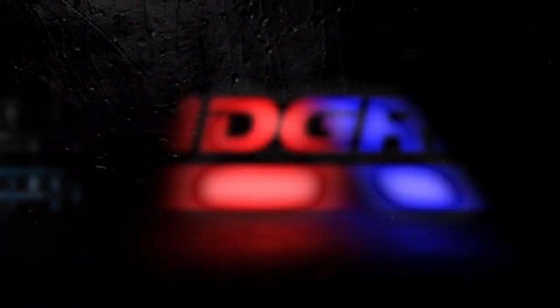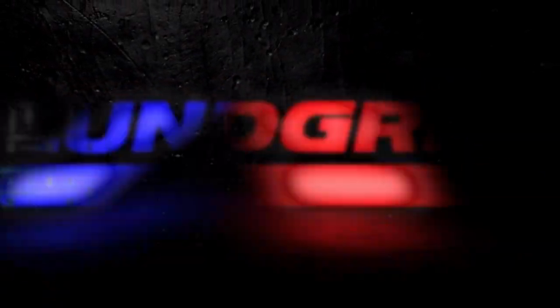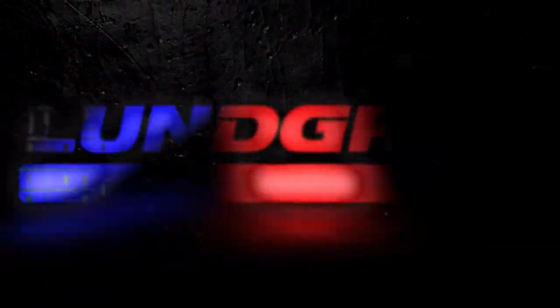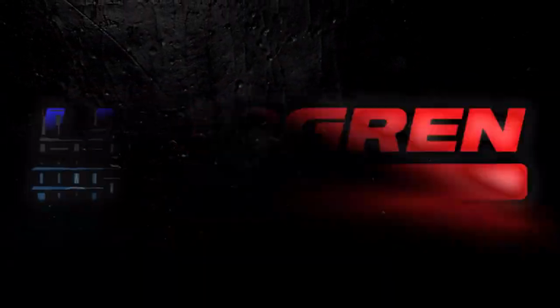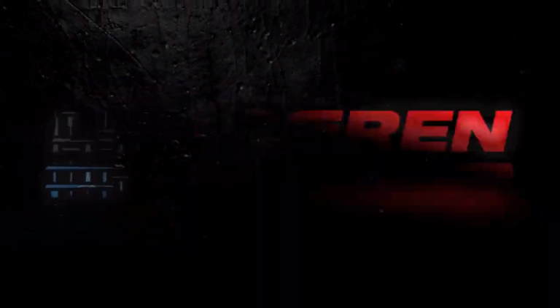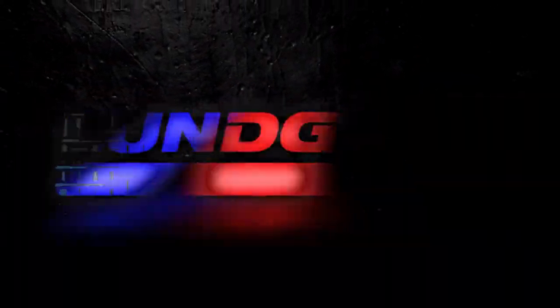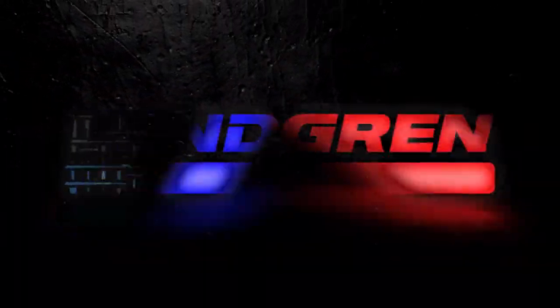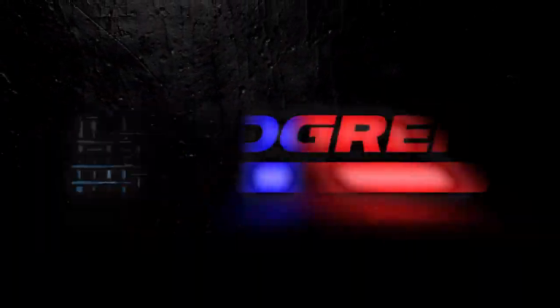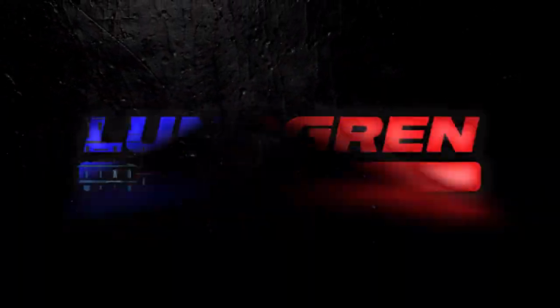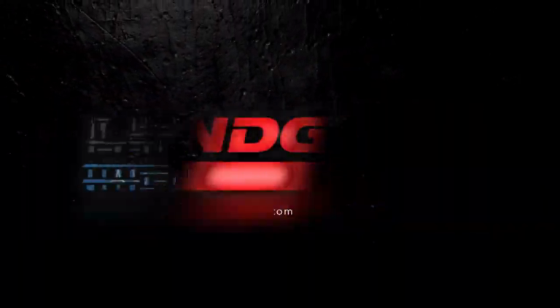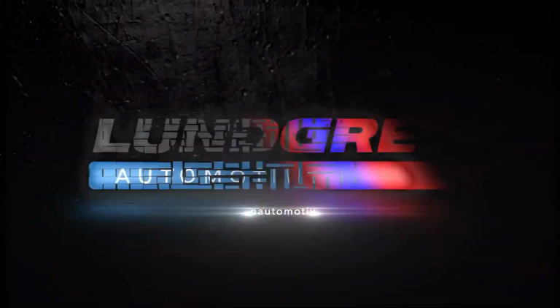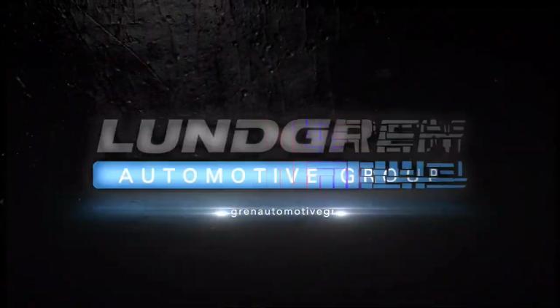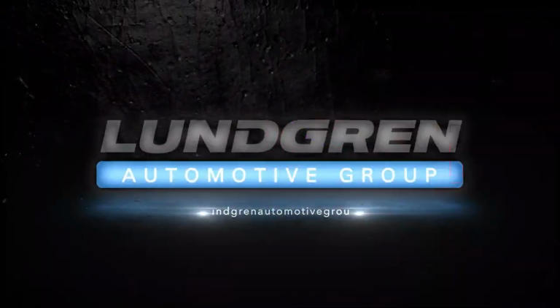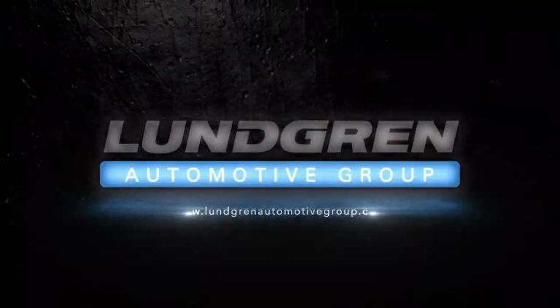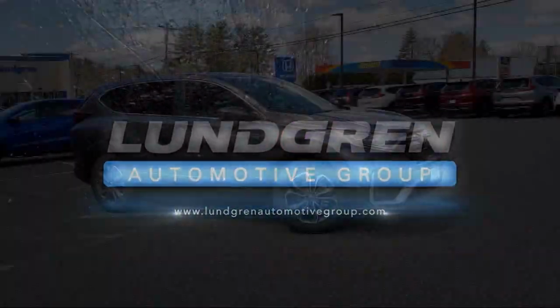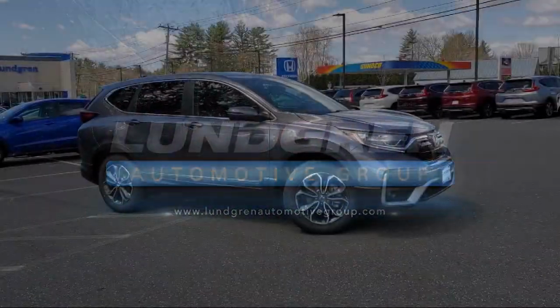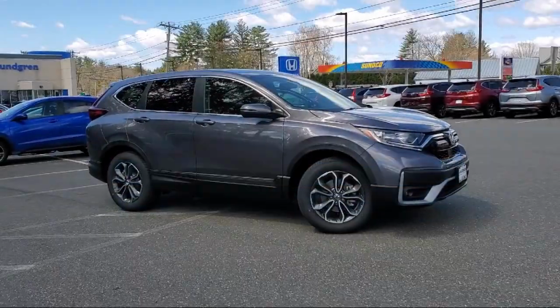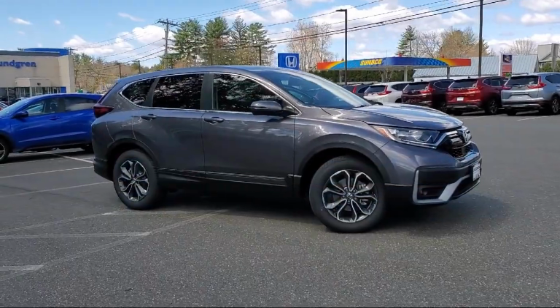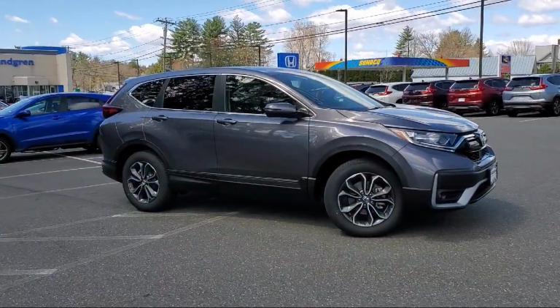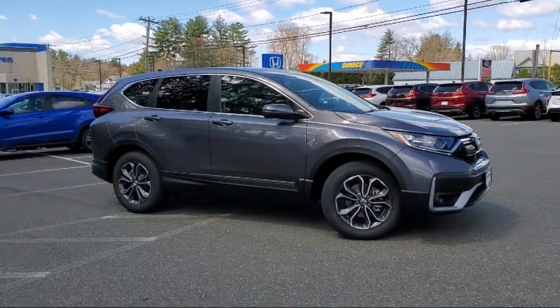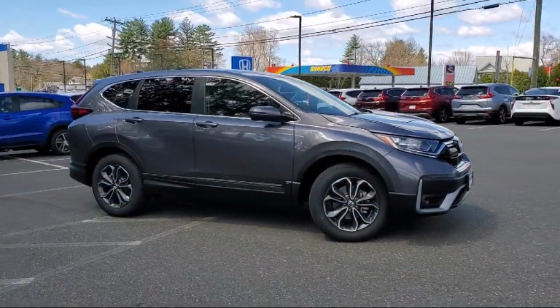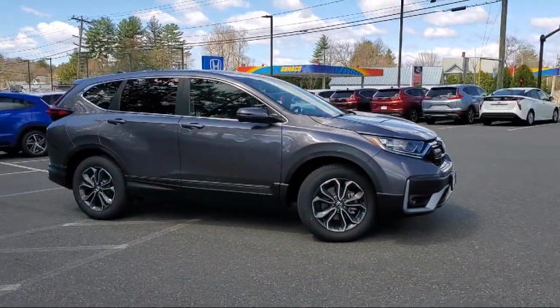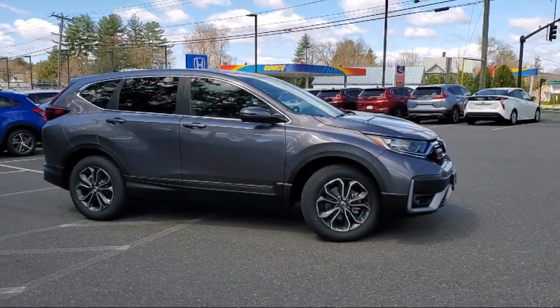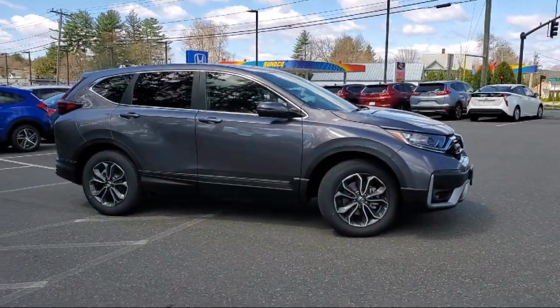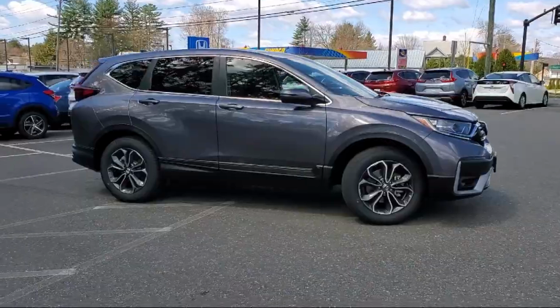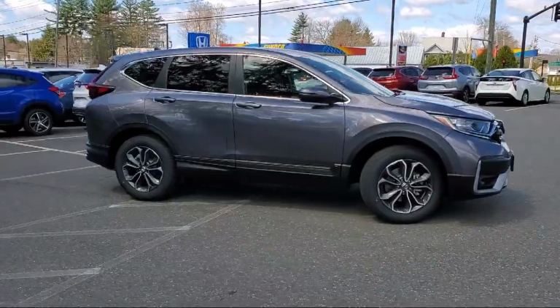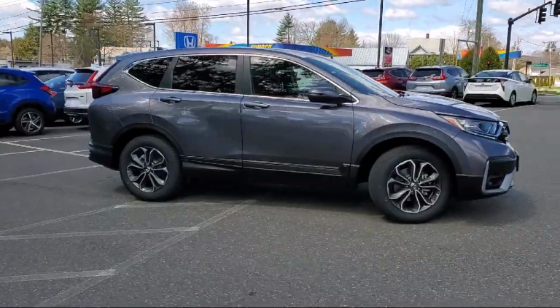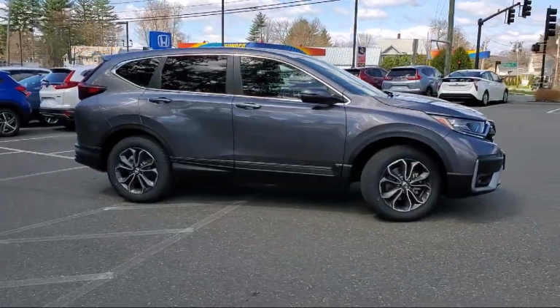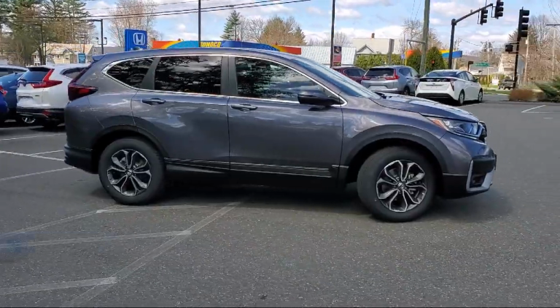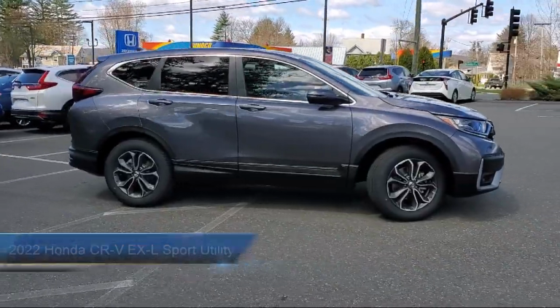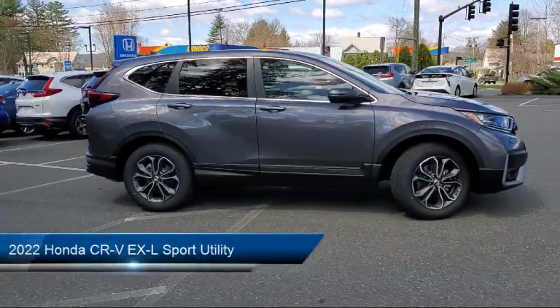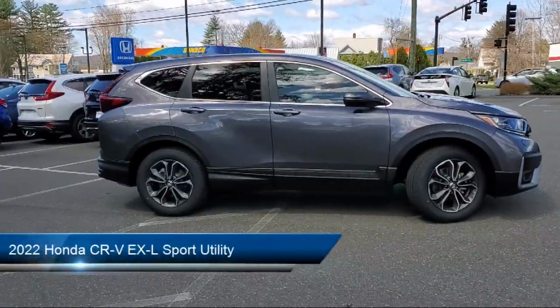Welcome to Lundgren Honda of Greenfield, and here's a look at another one of our new Hondas from our great selection.